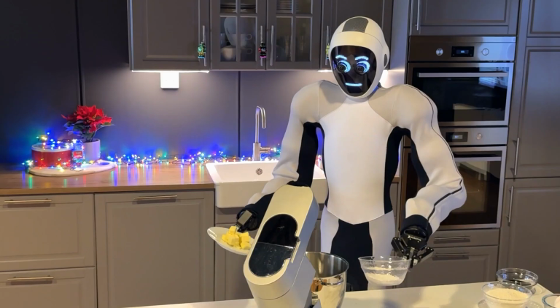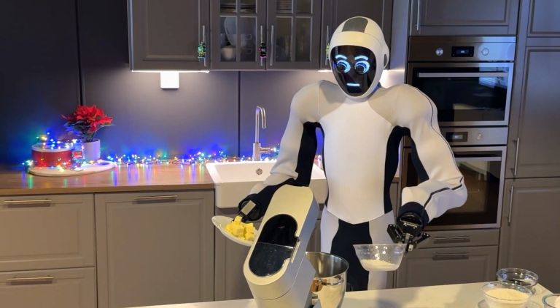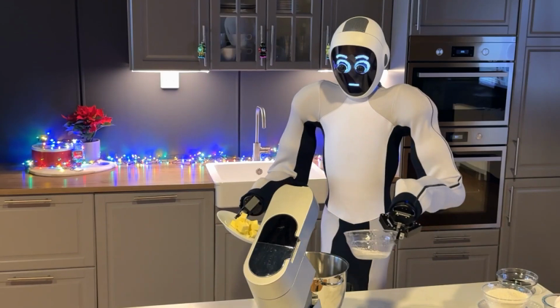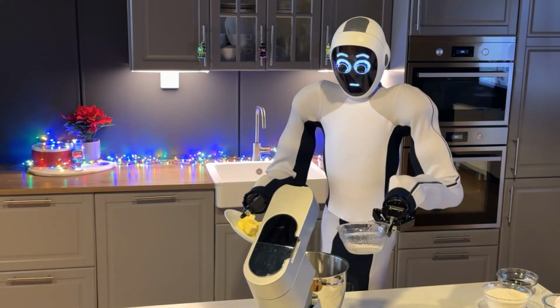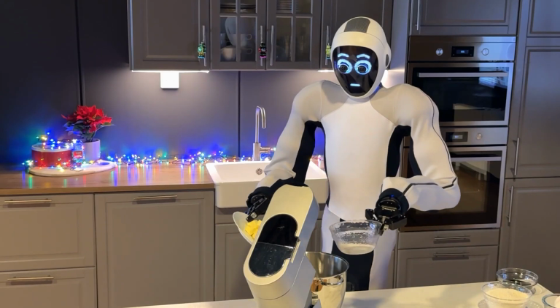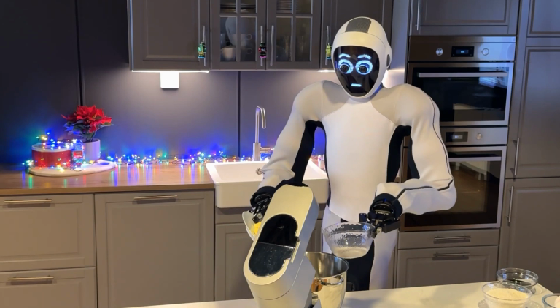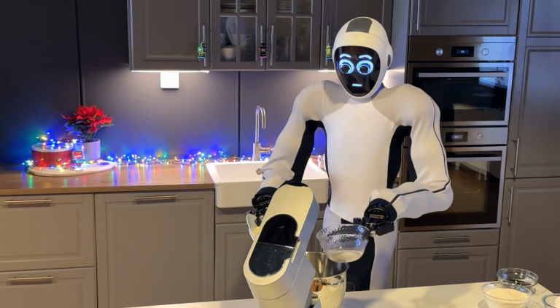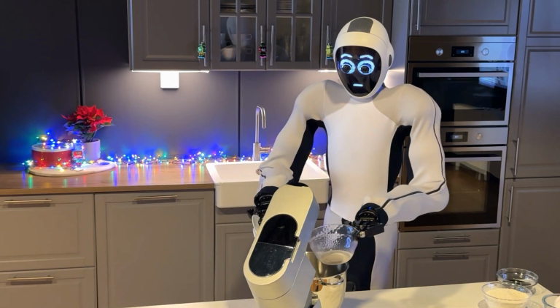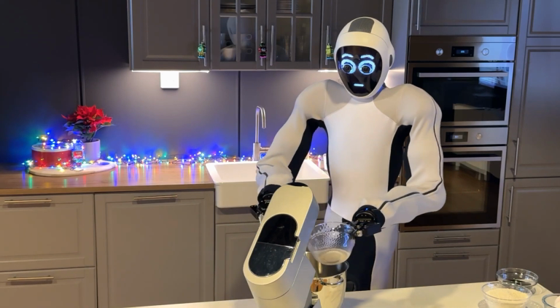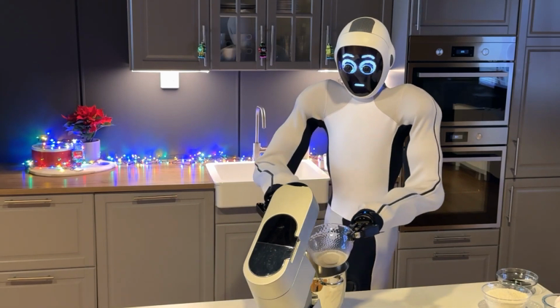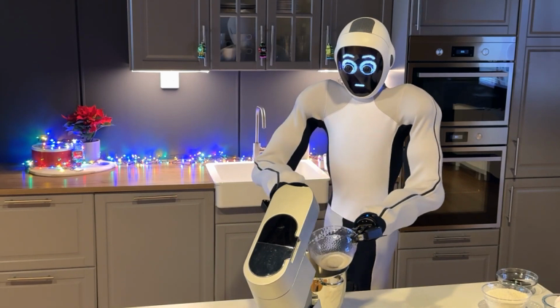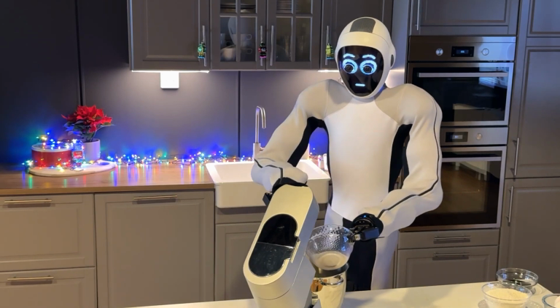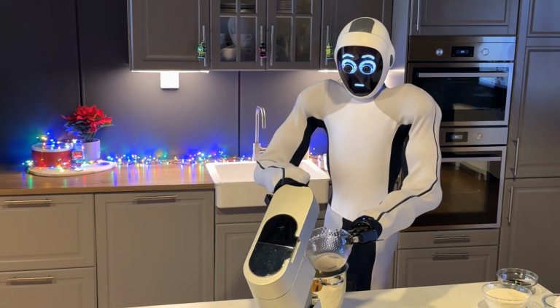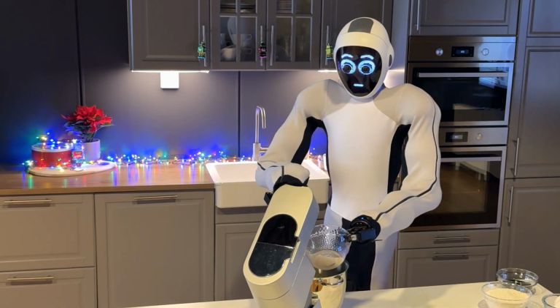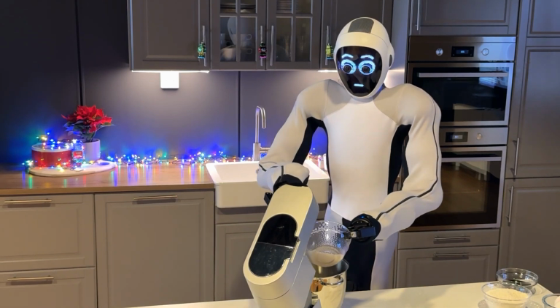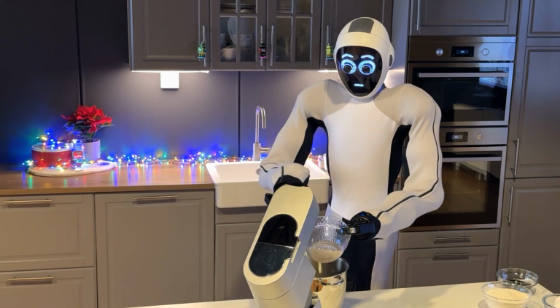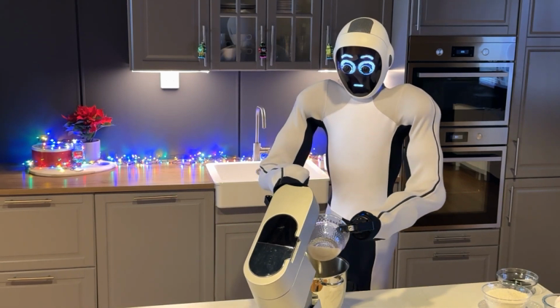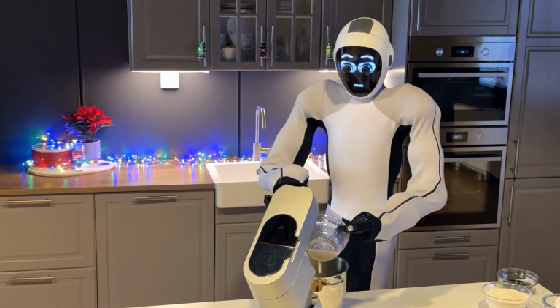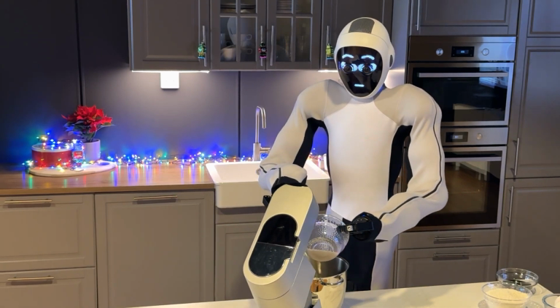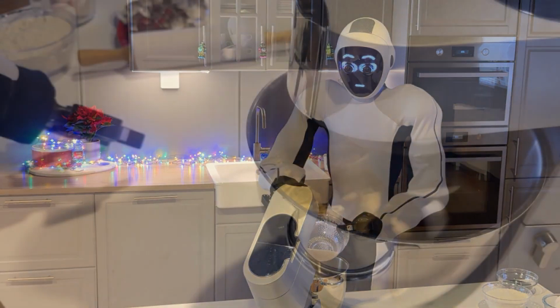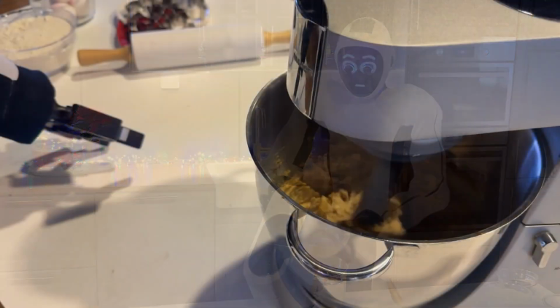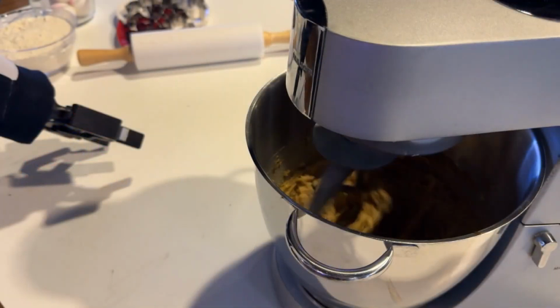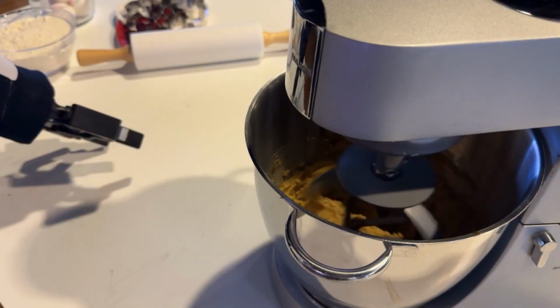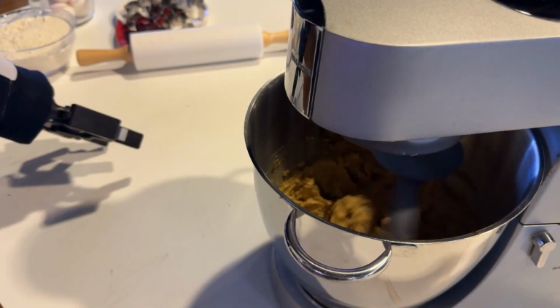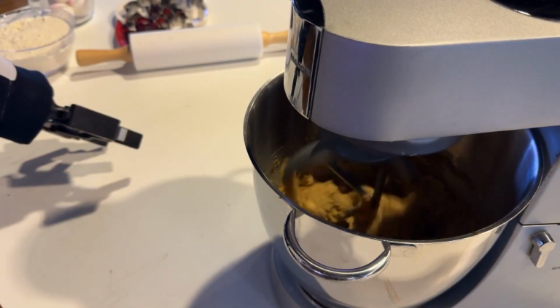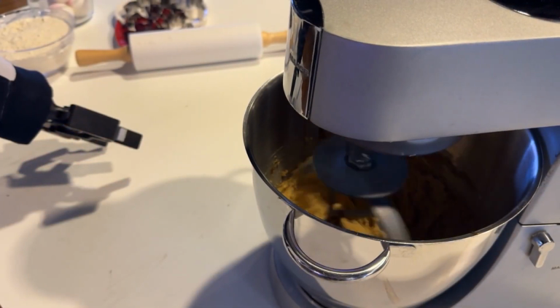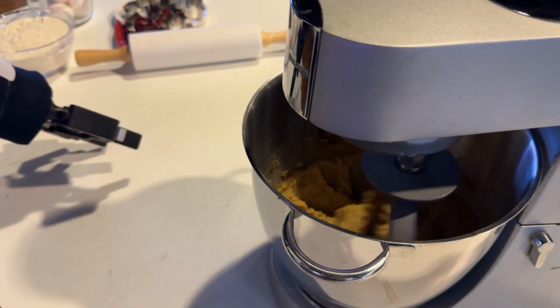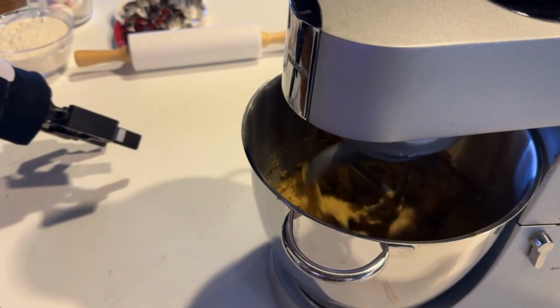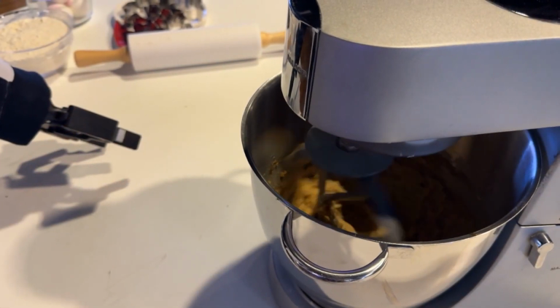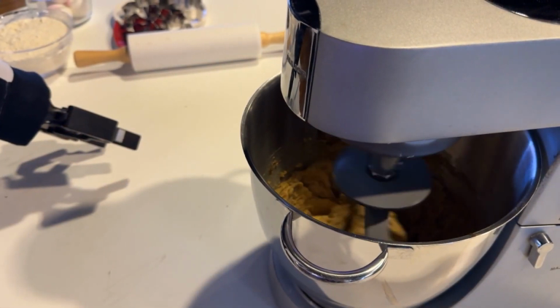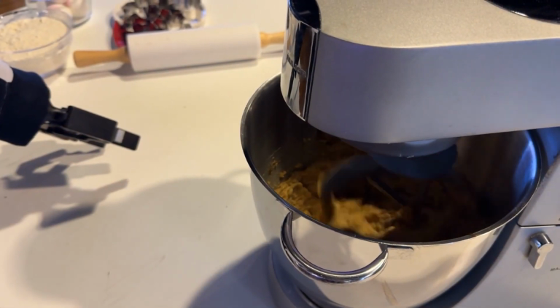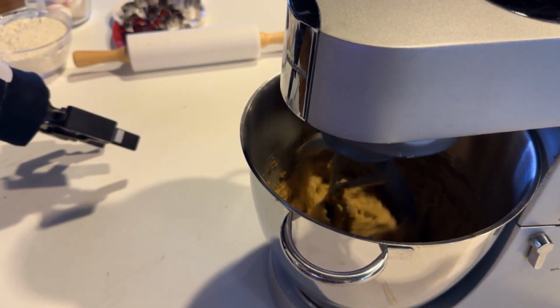We begin with adding the butter and the brown sugar in the stand mixer, and blending it together until smooth.